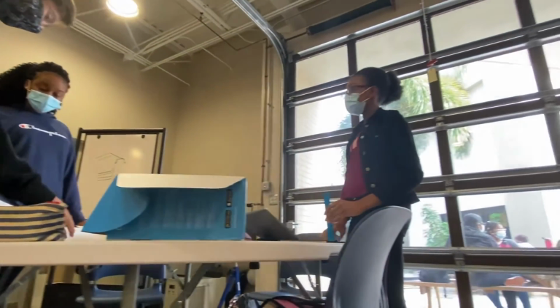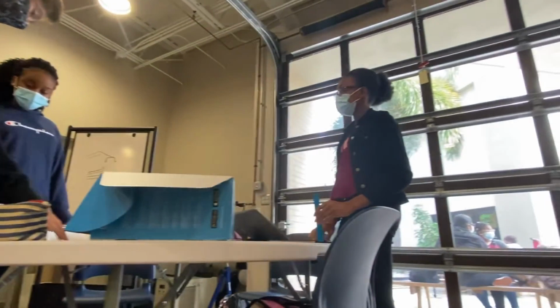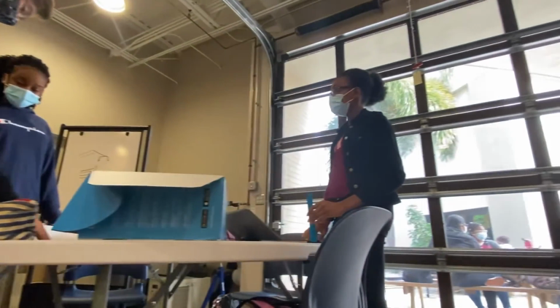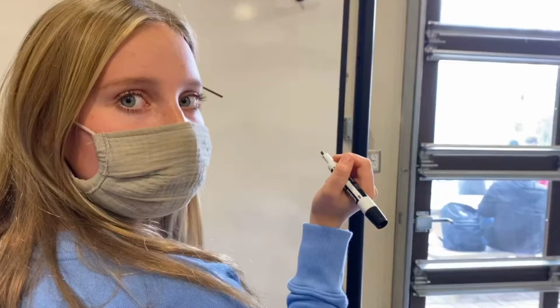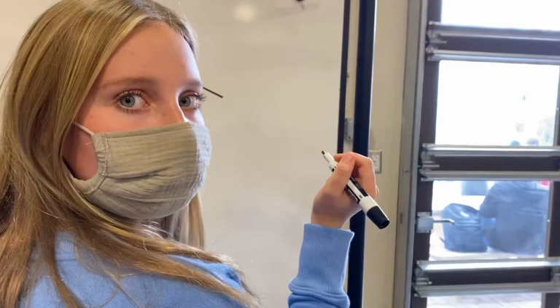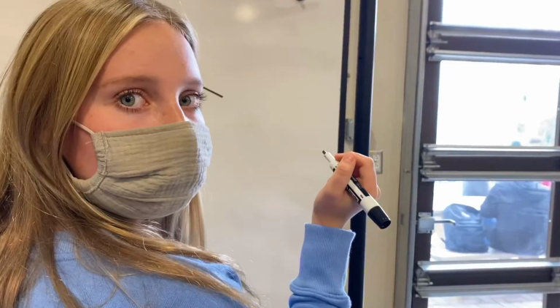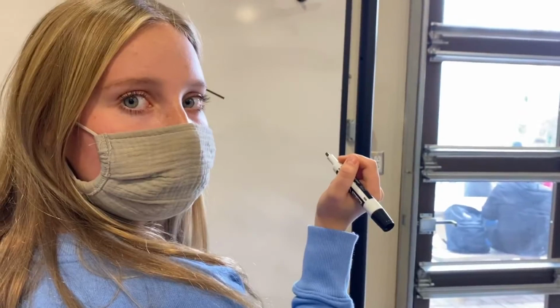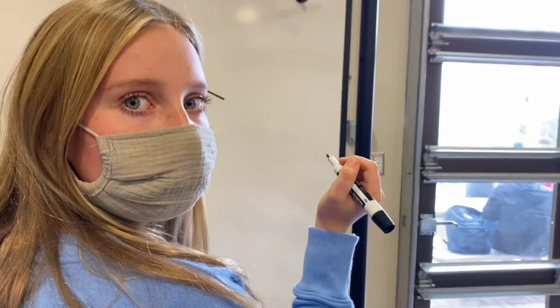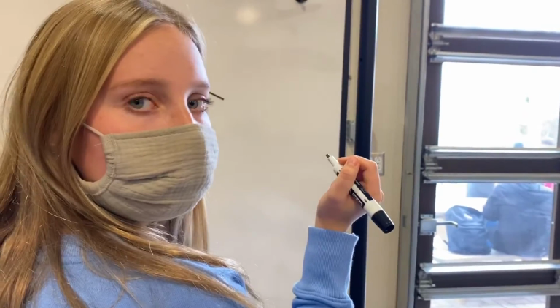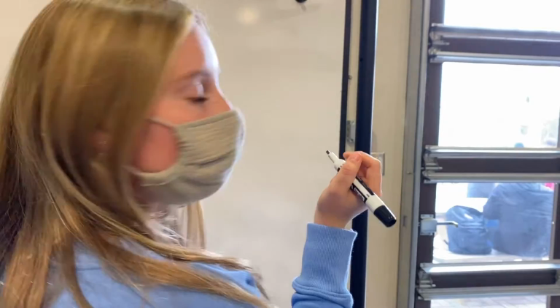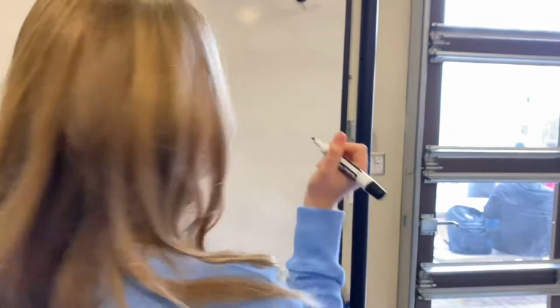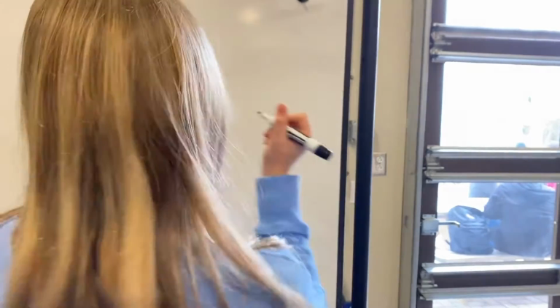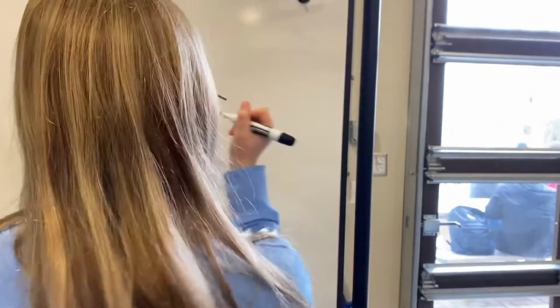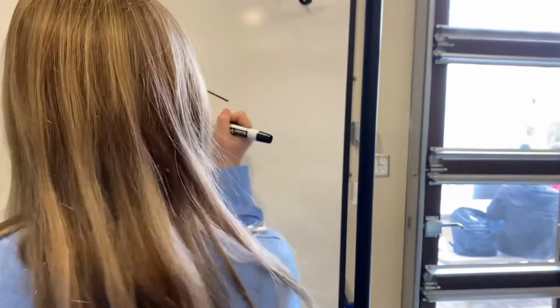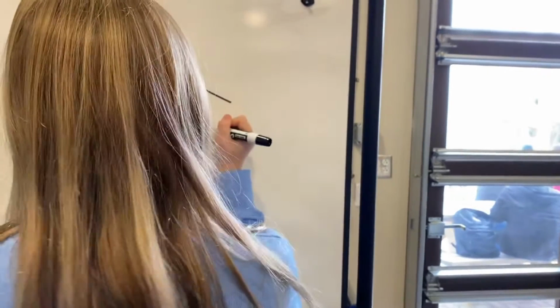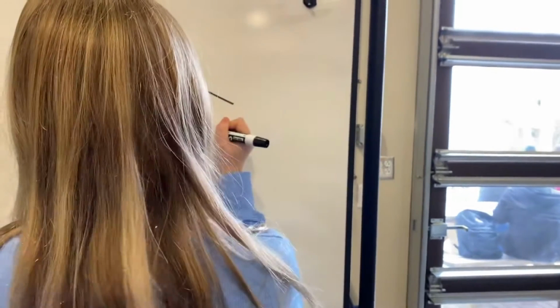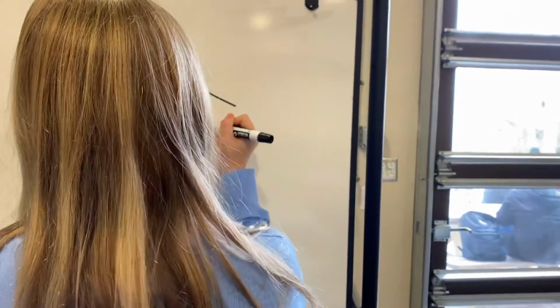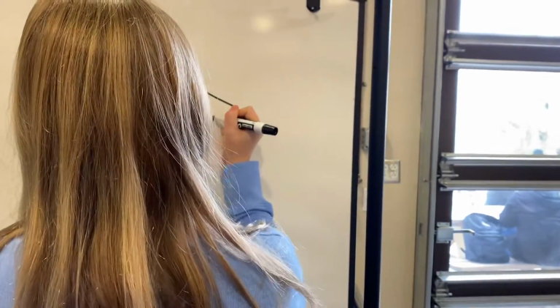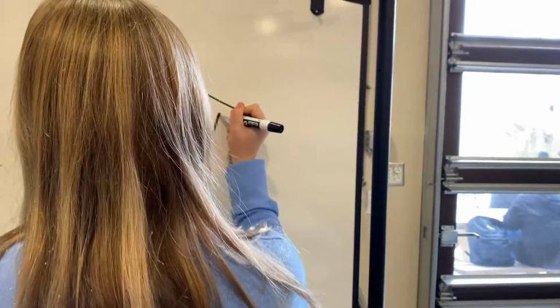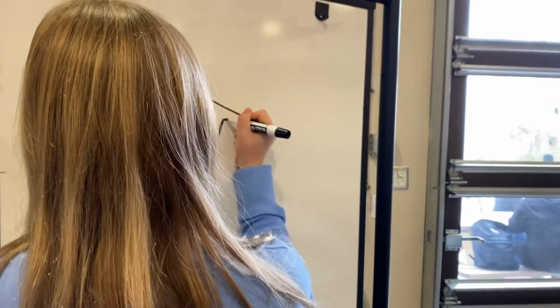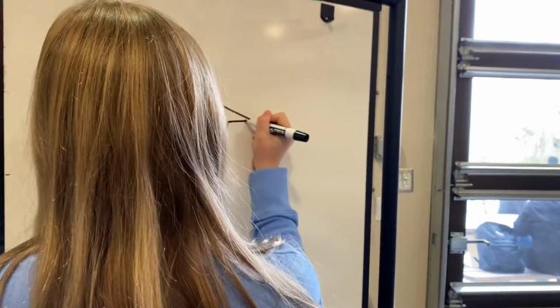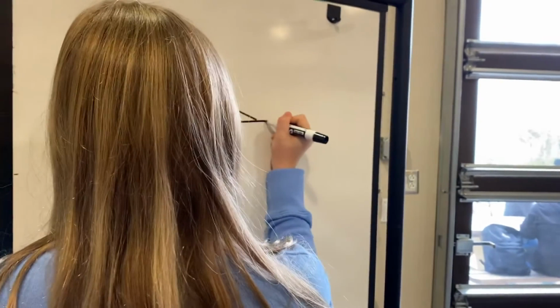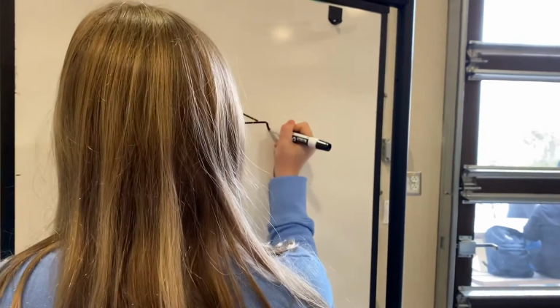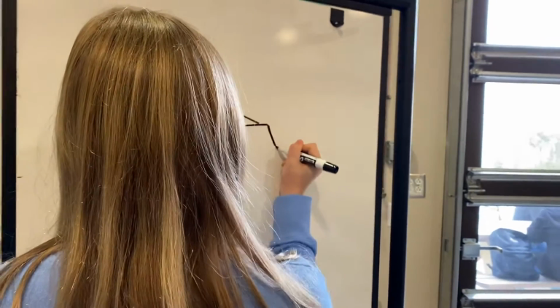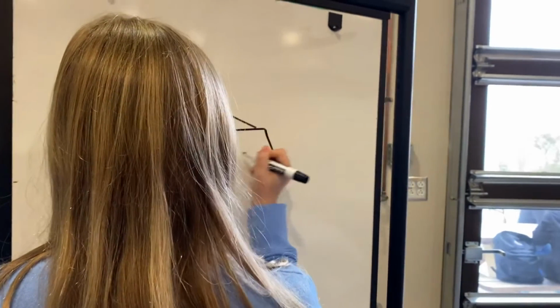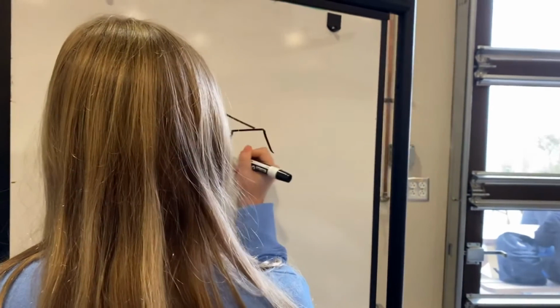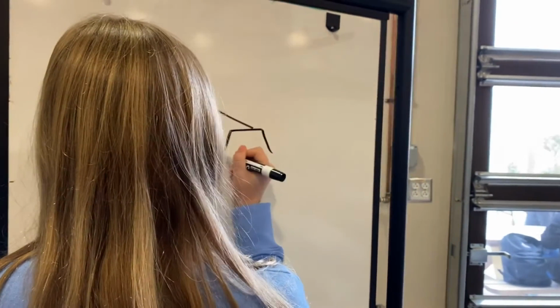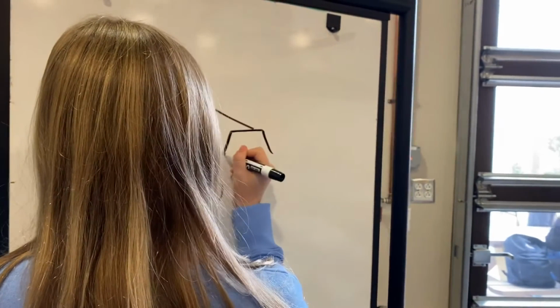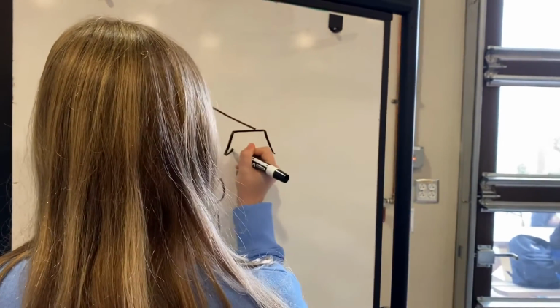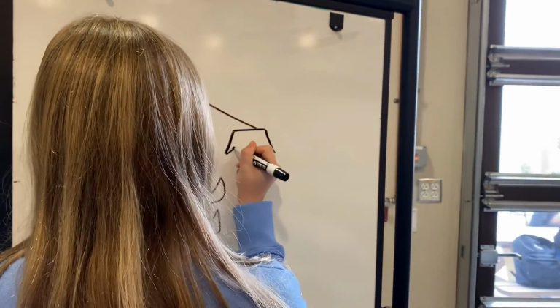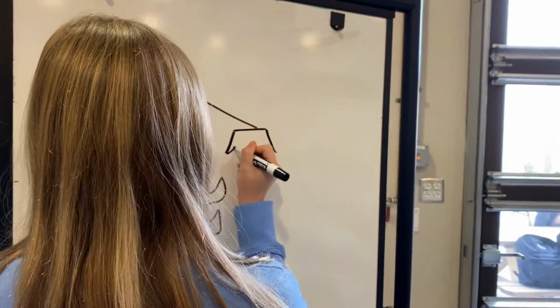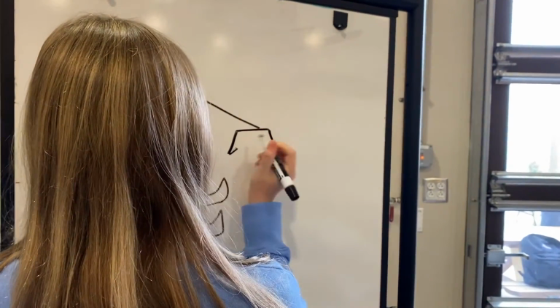Hey! Yeah, enough of that. Now let's get brainstorming.